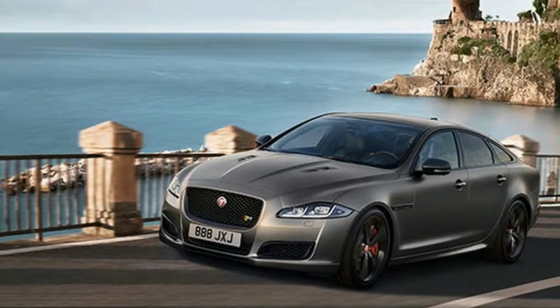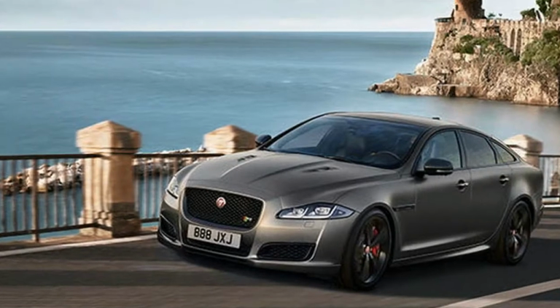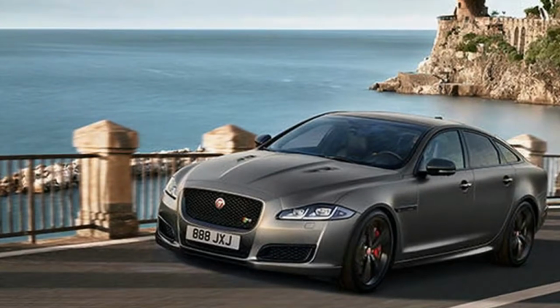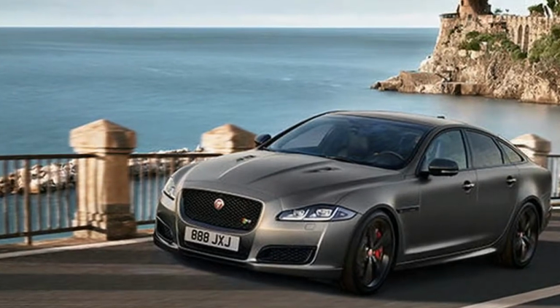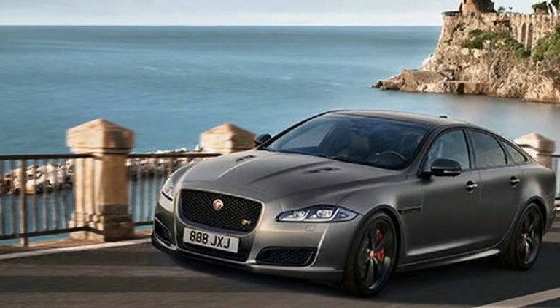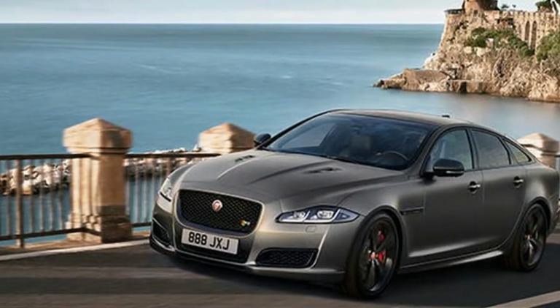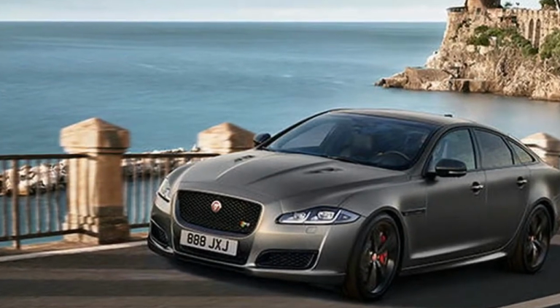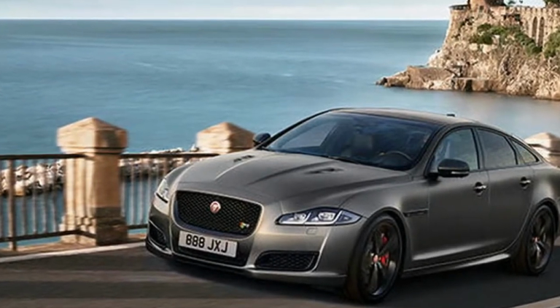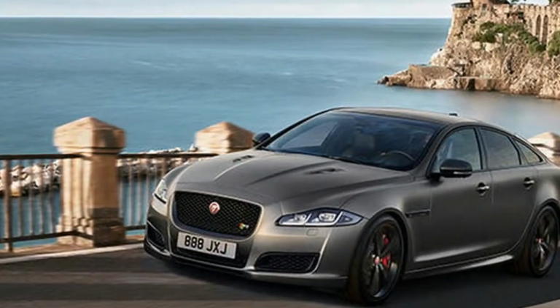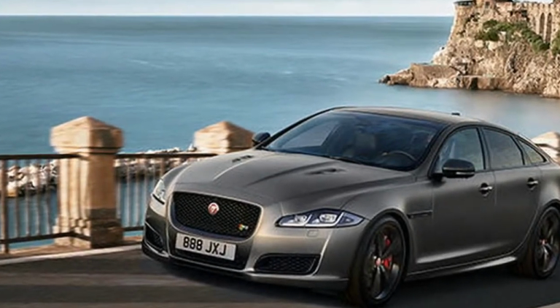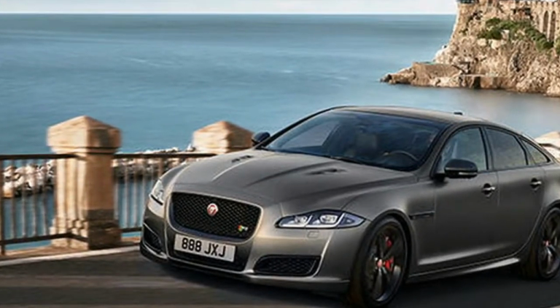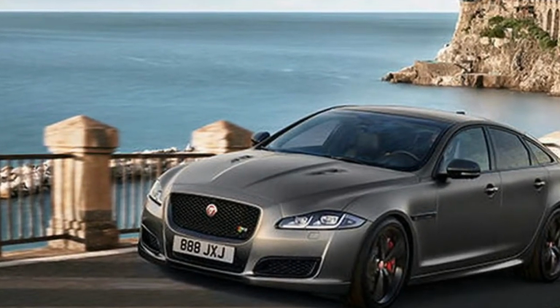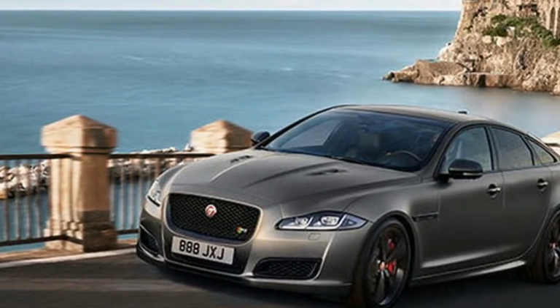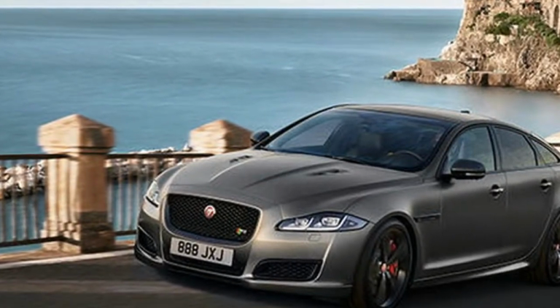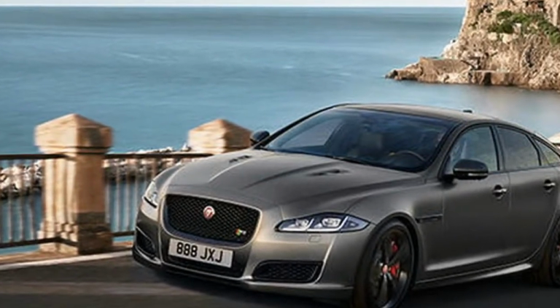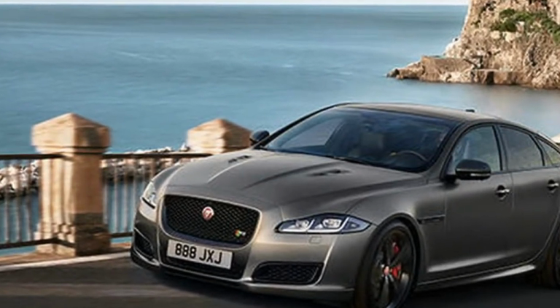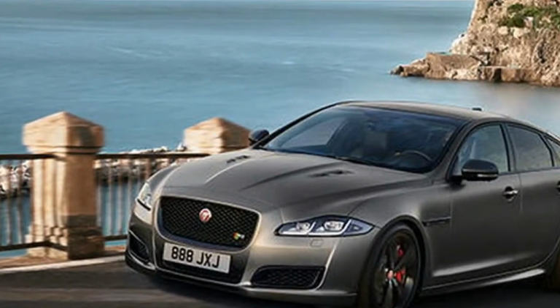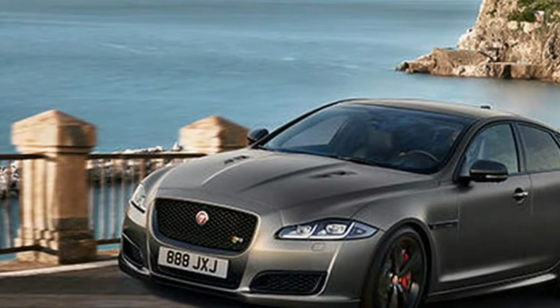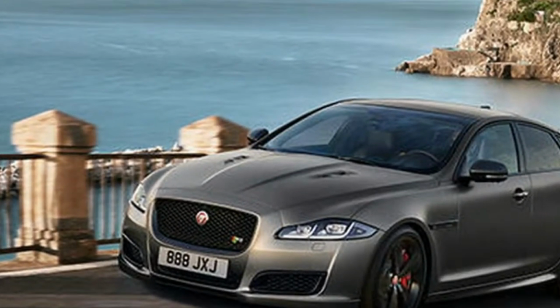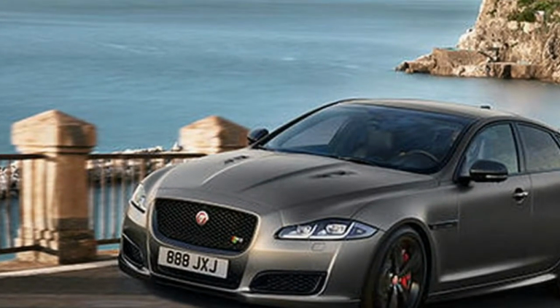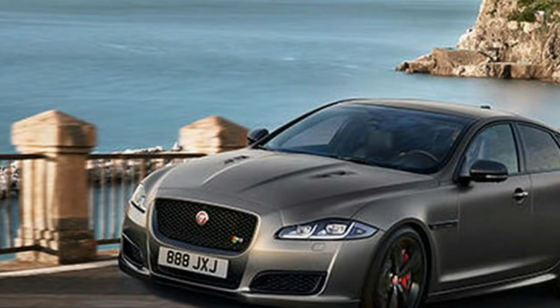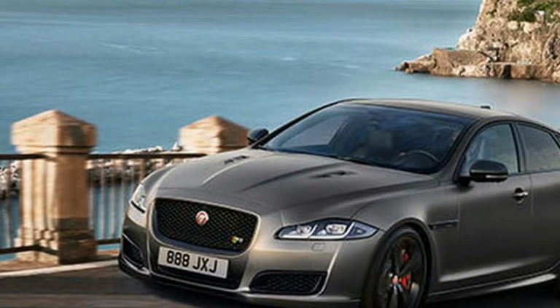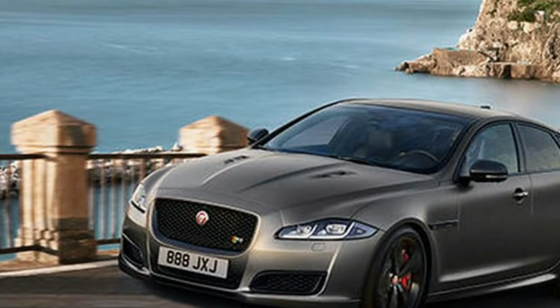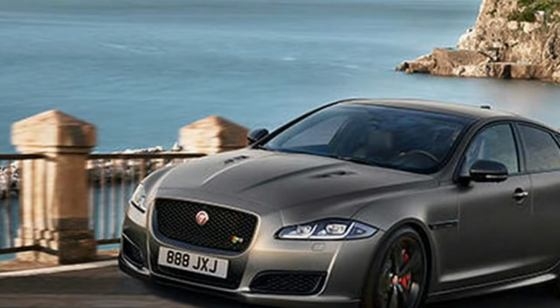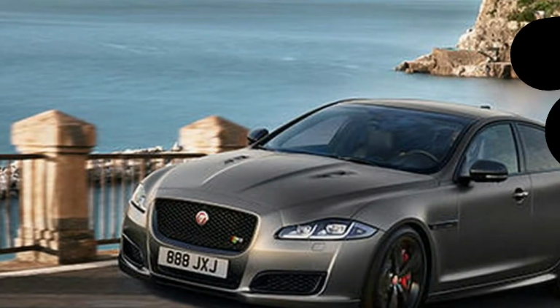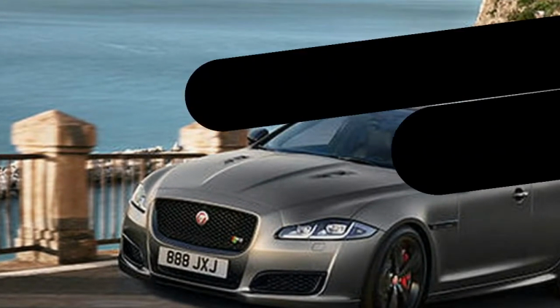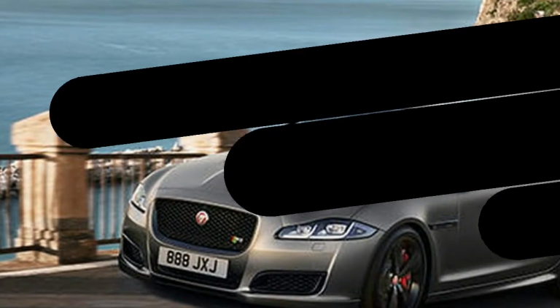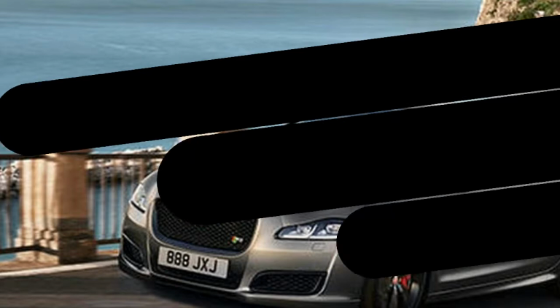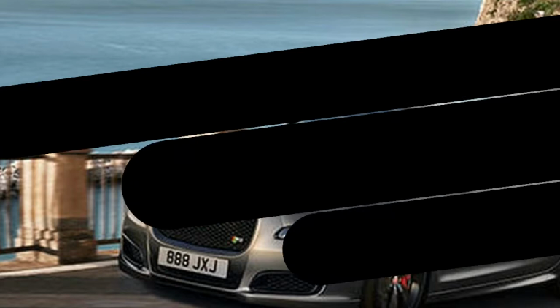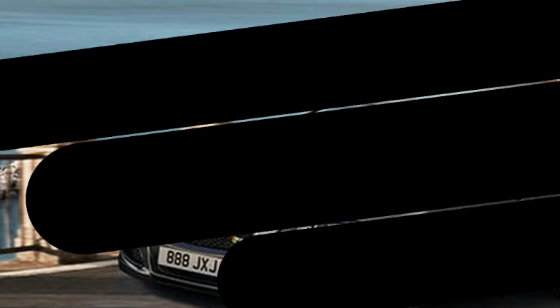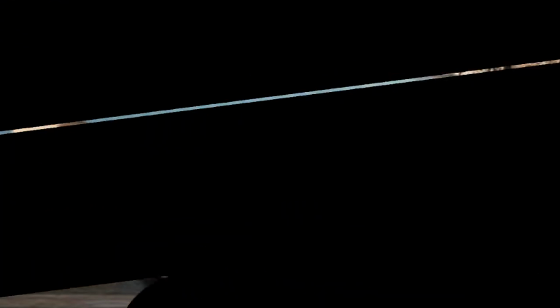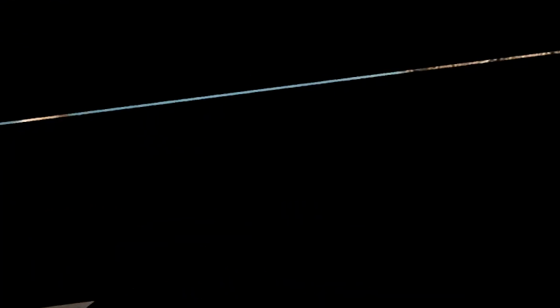Shopping for a new Jaguar XJ? See exclusive deals in your area, and see your price, reviews, build and price, and more.